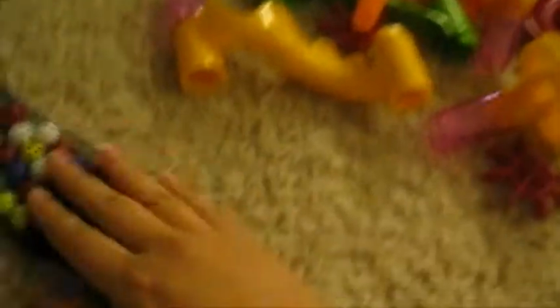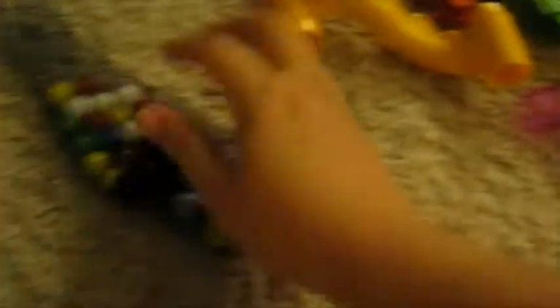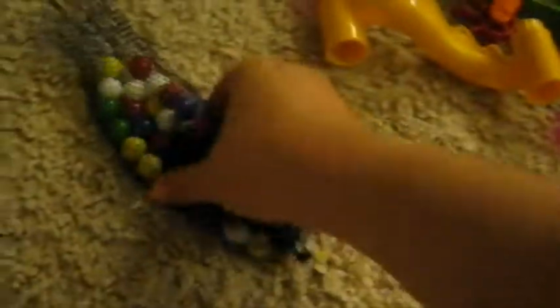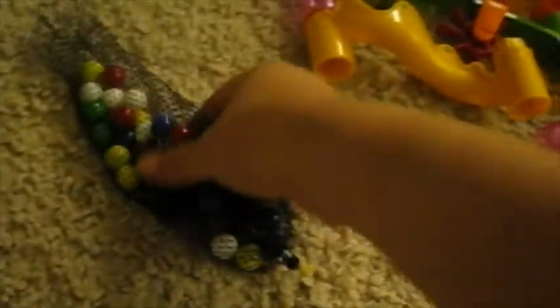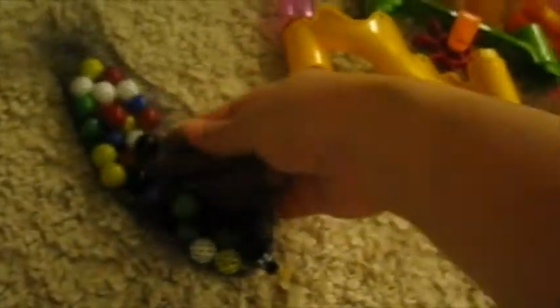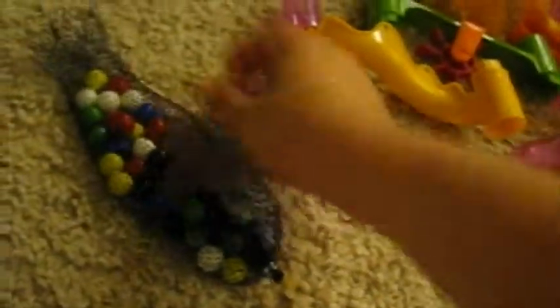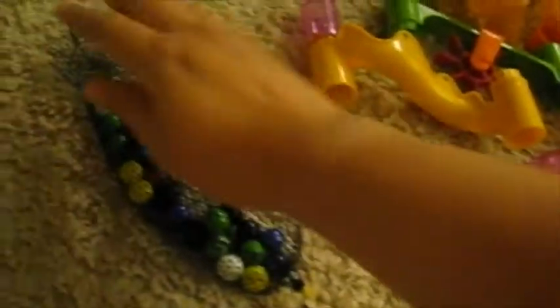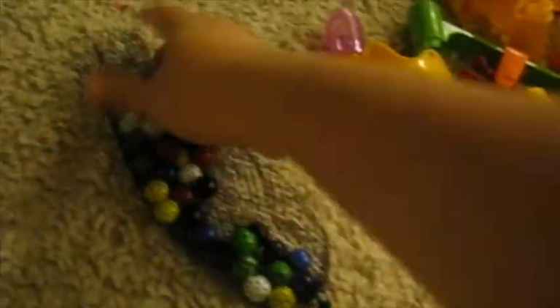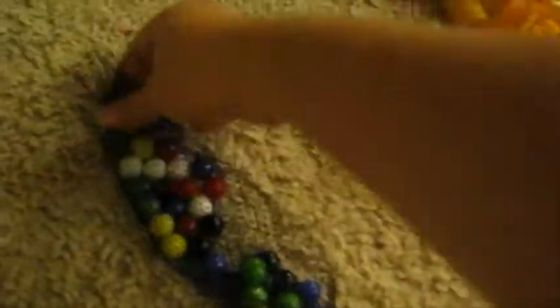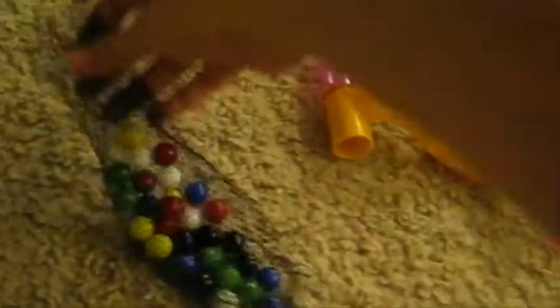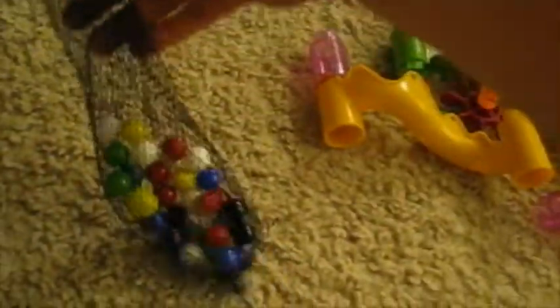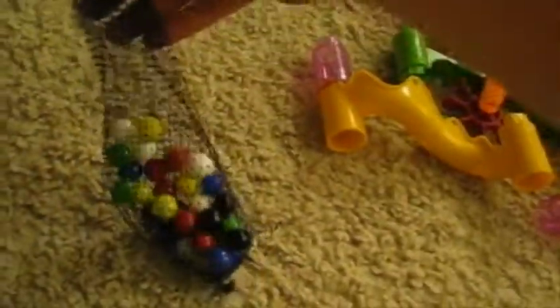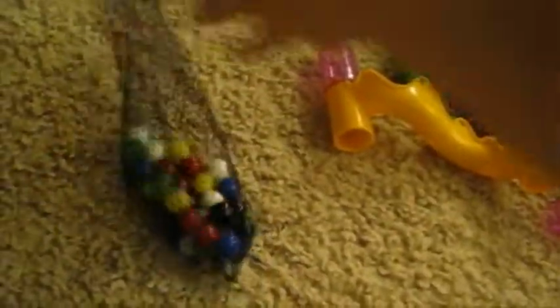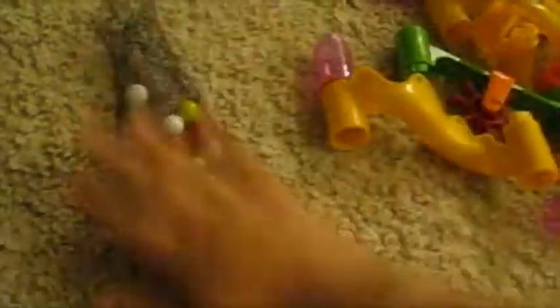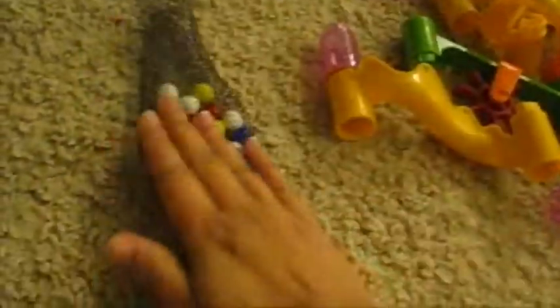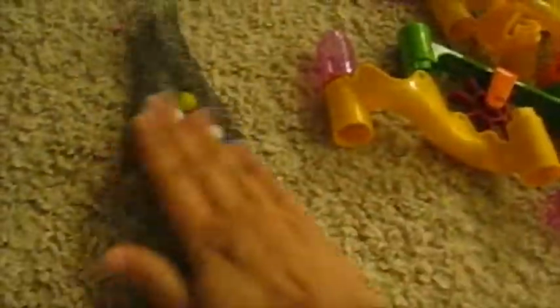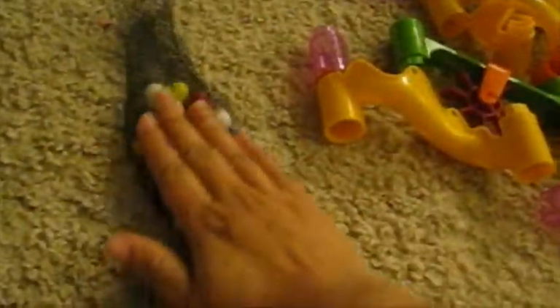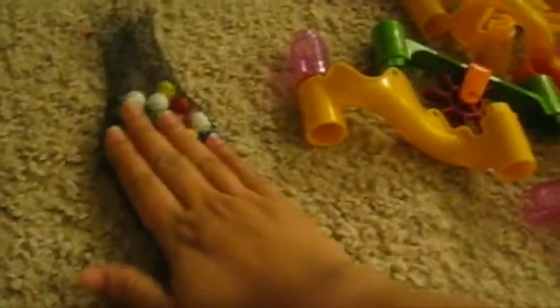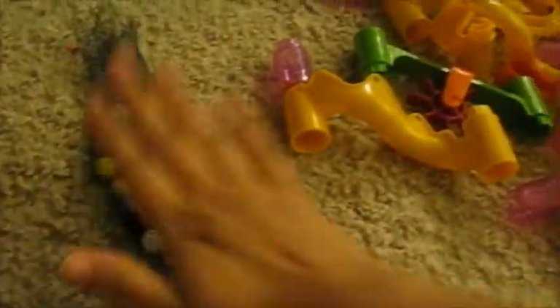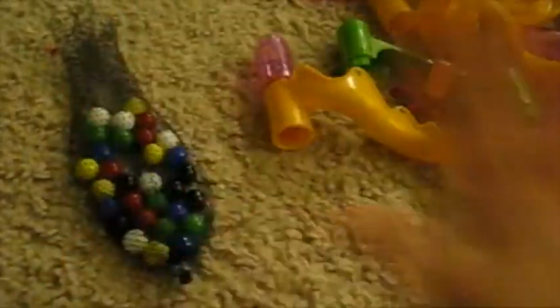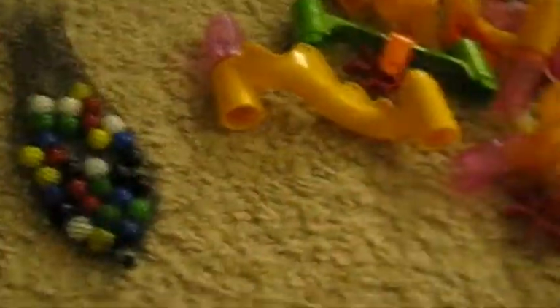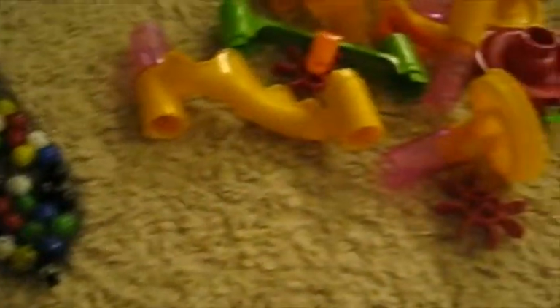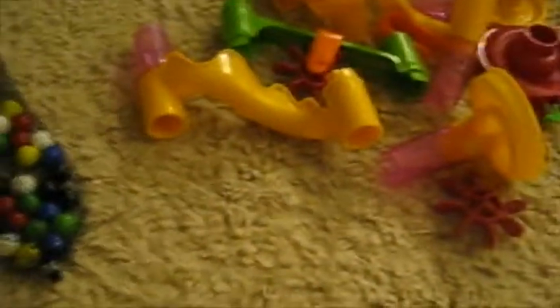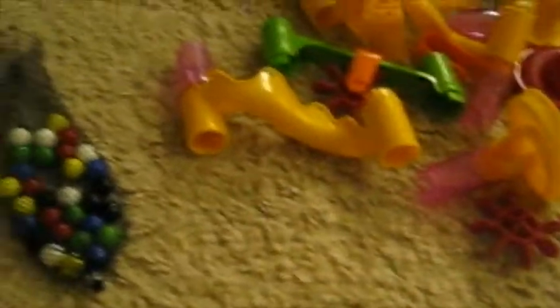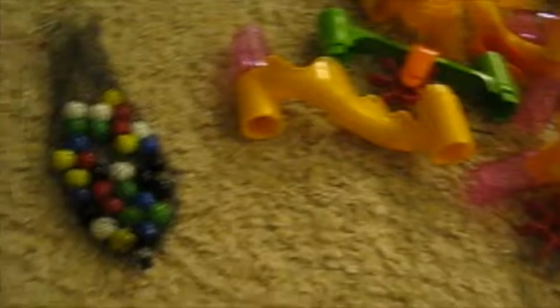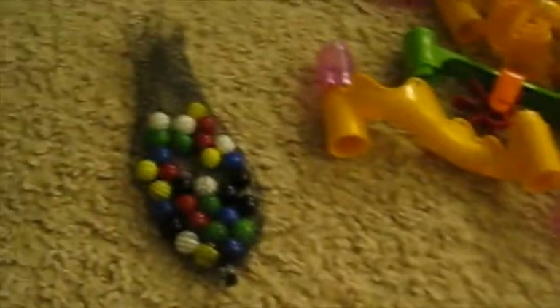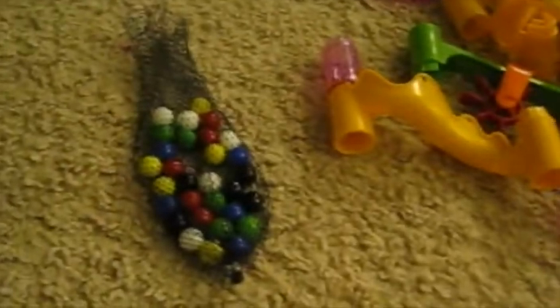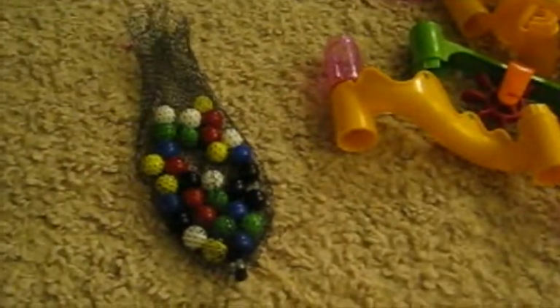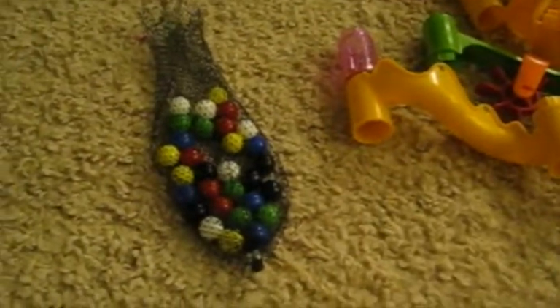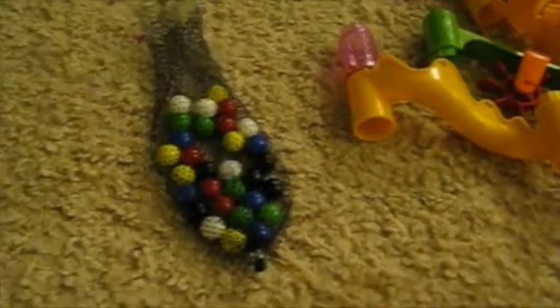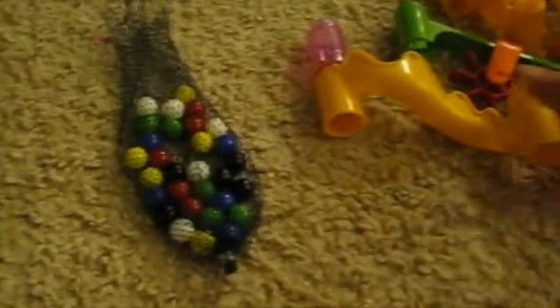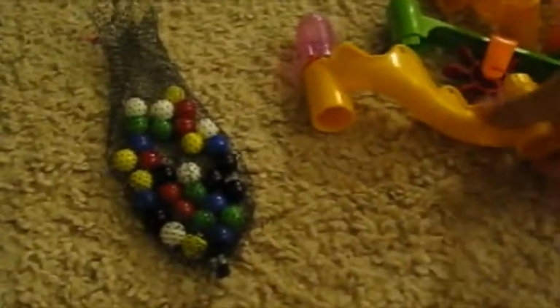It comes with a nice bag of multicolored marbles, perfect size to fit down the track.